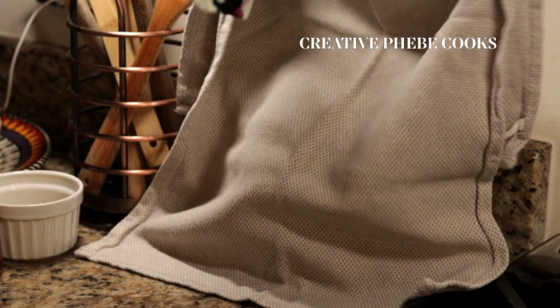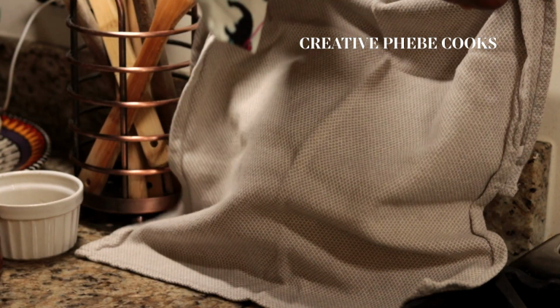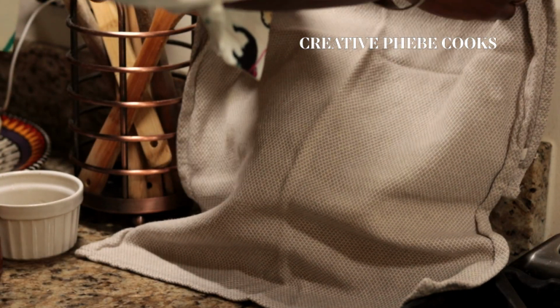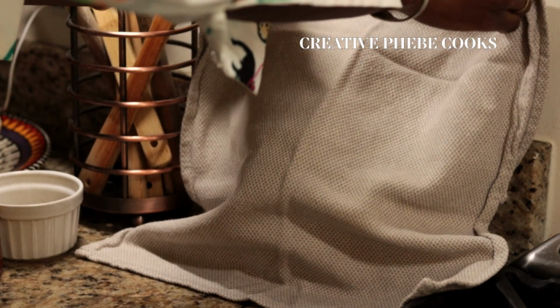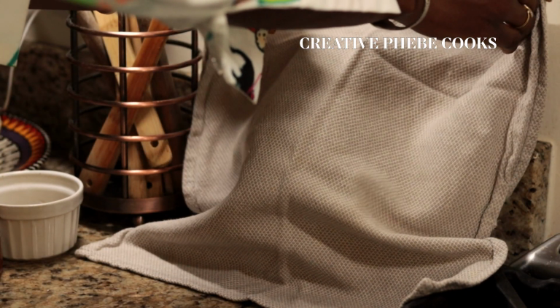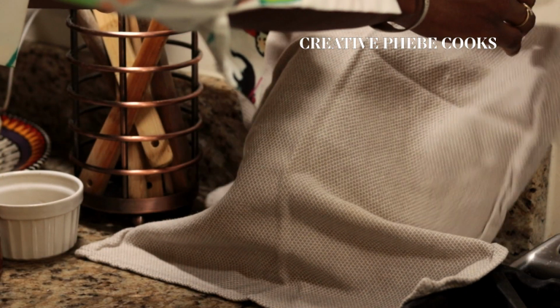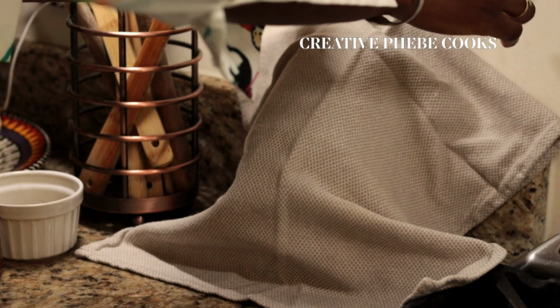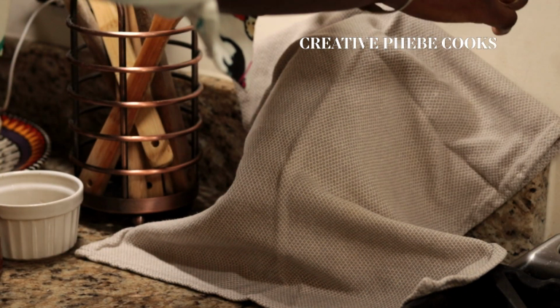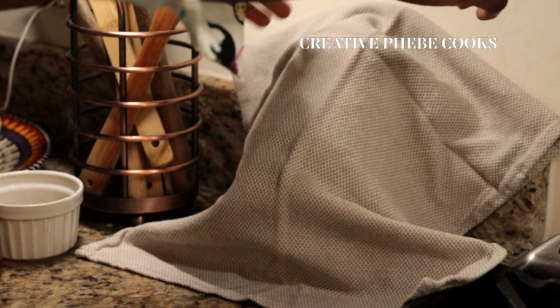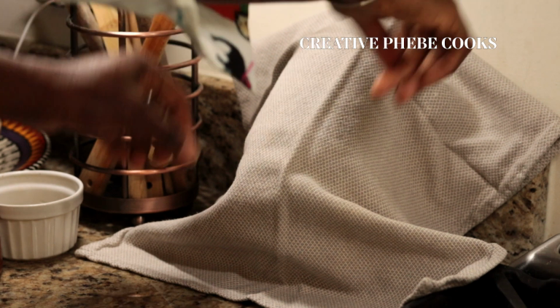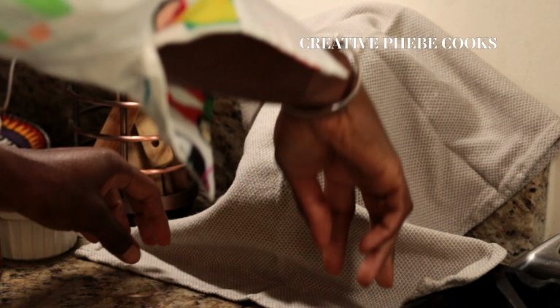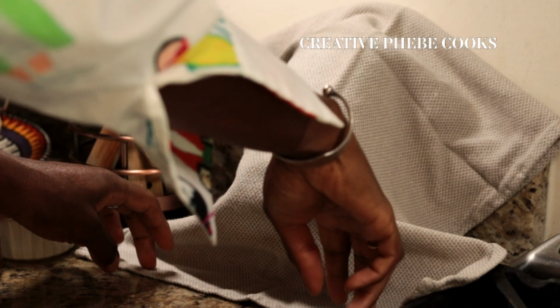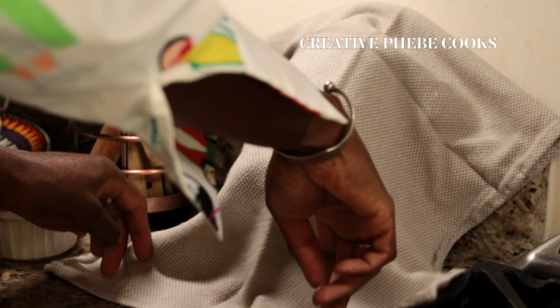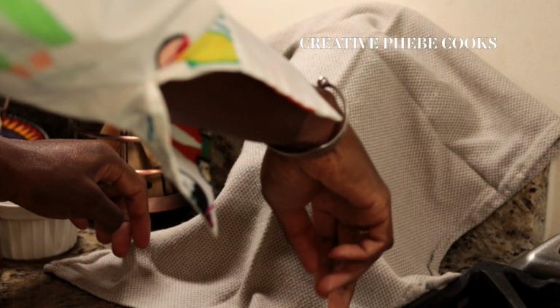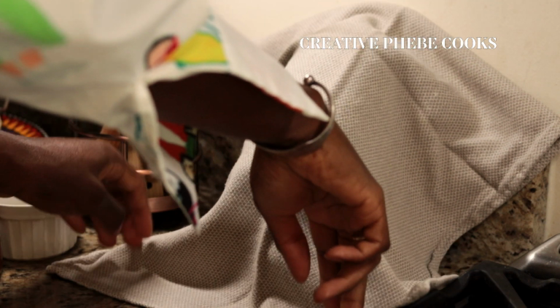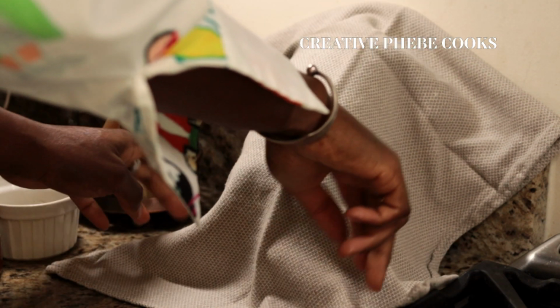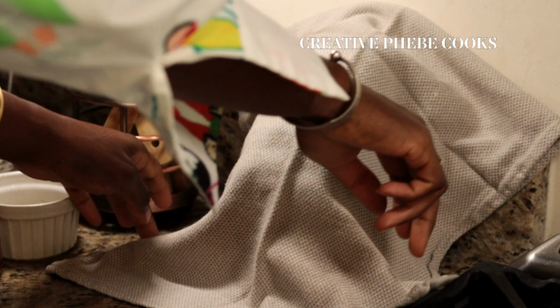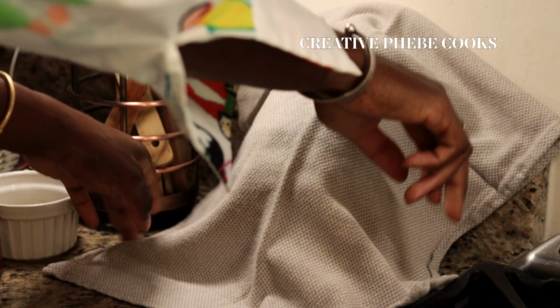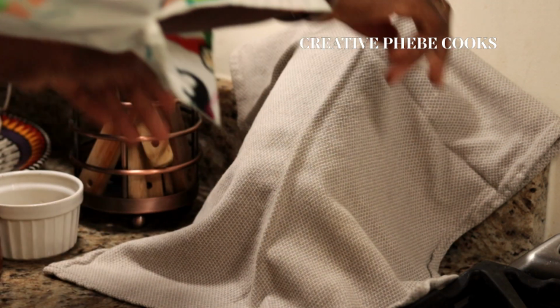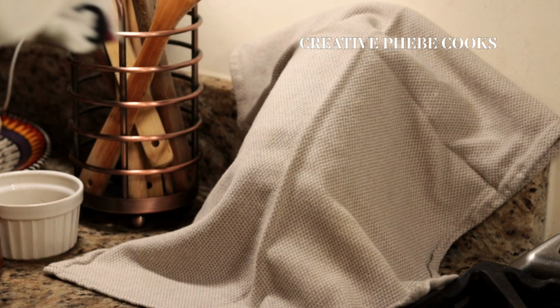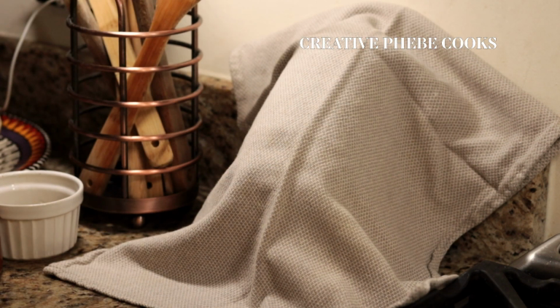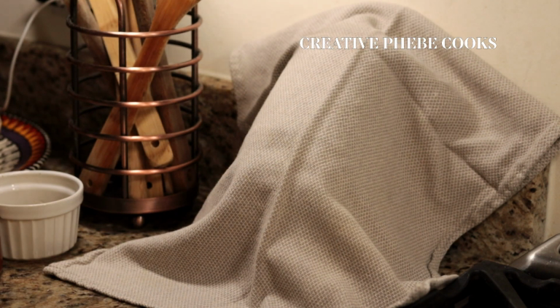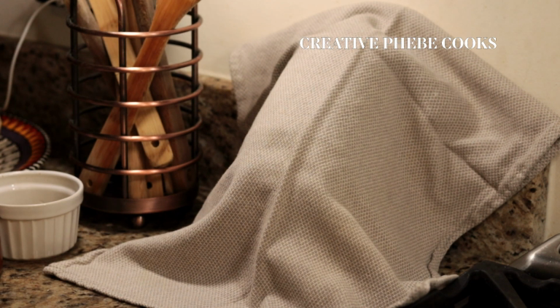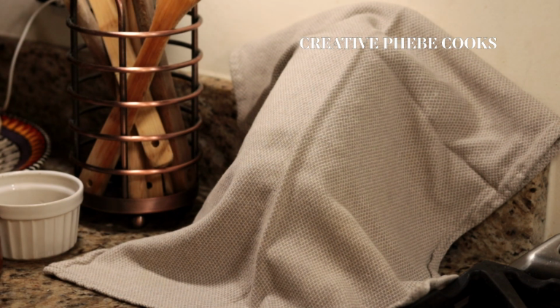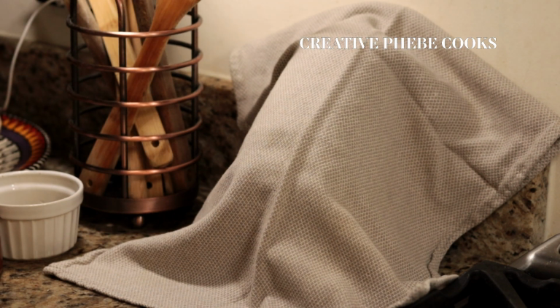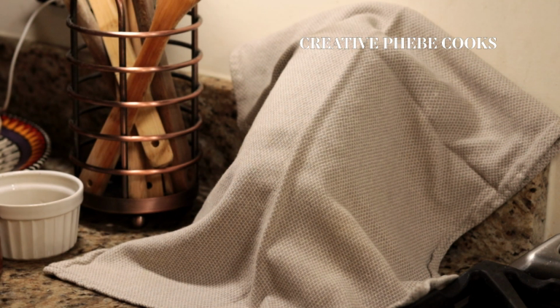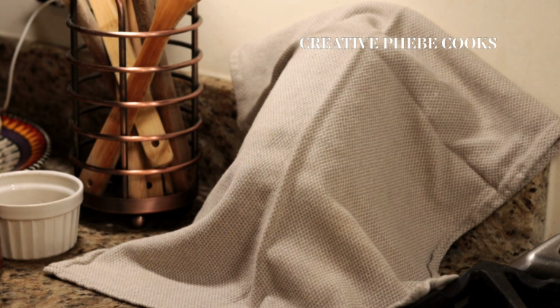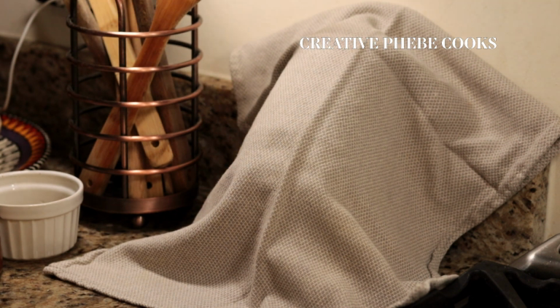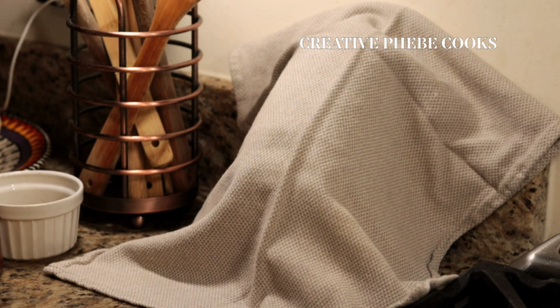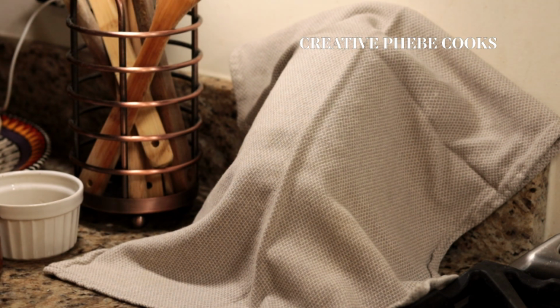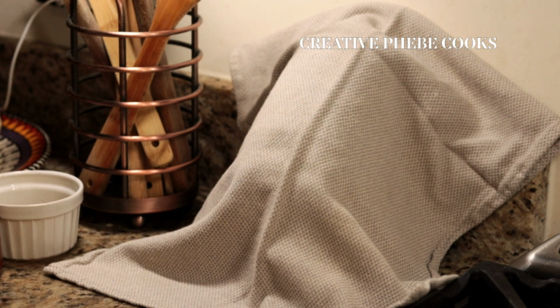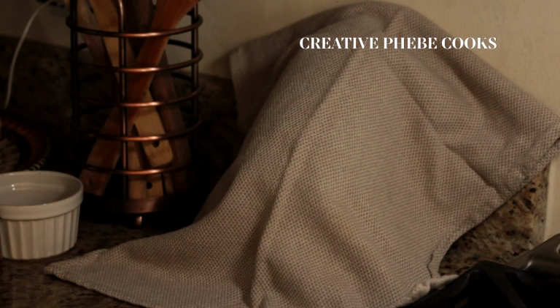Cover the jar or jars with a cloth to keep away from light while allowing room for air circulation.